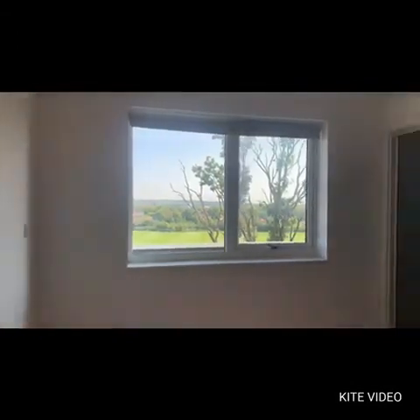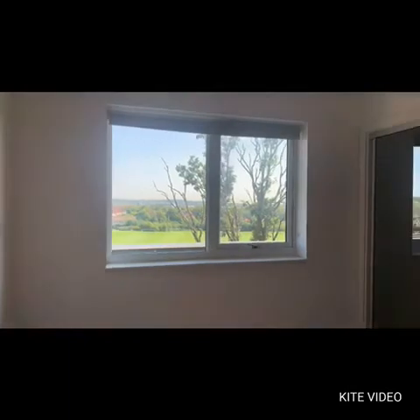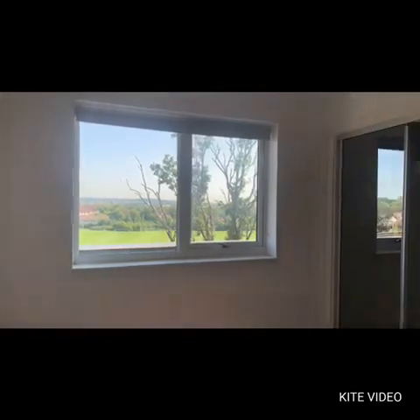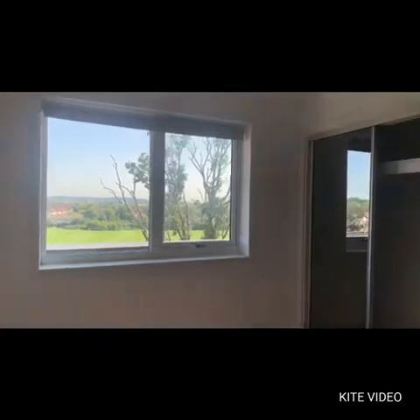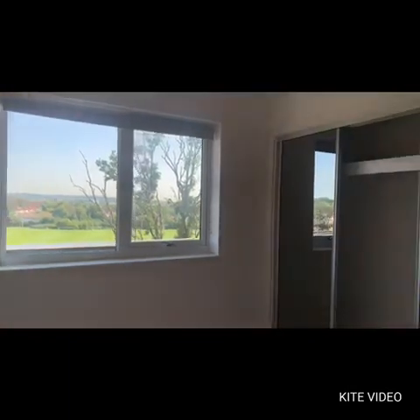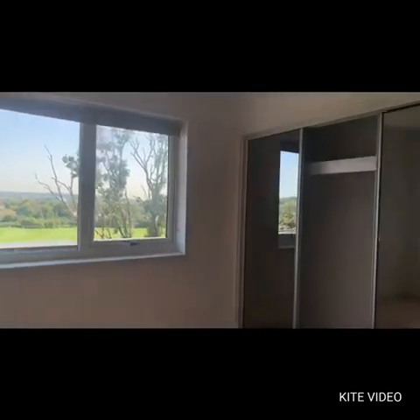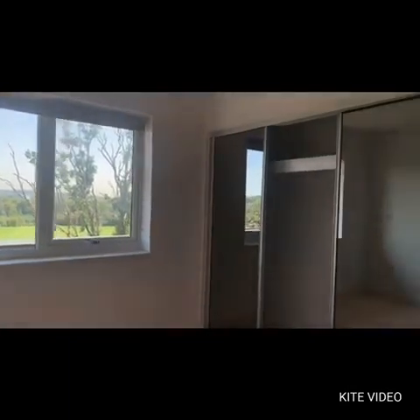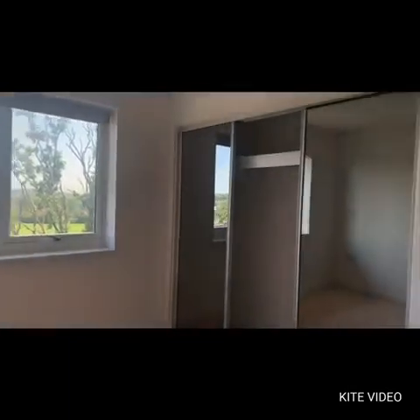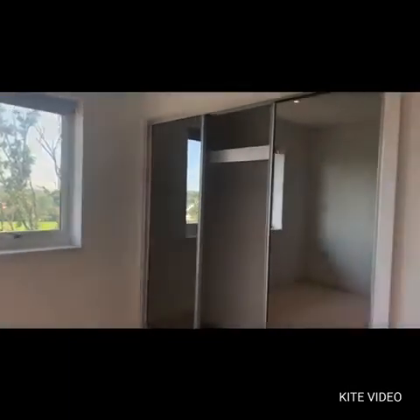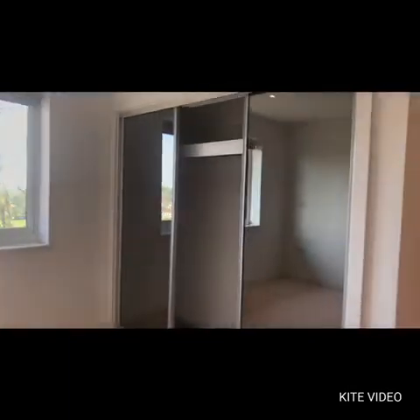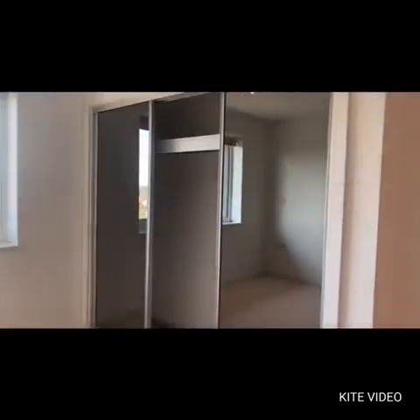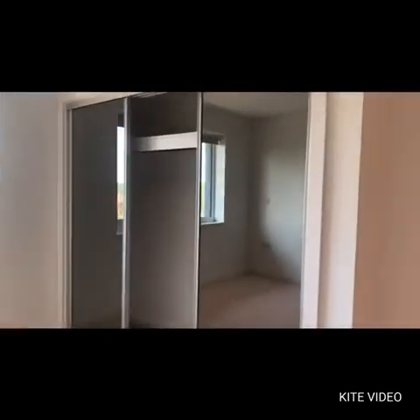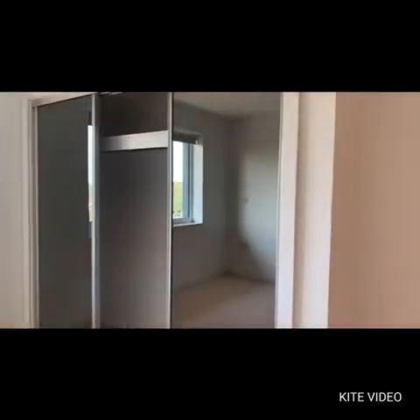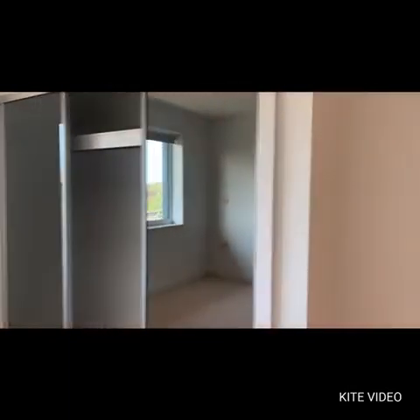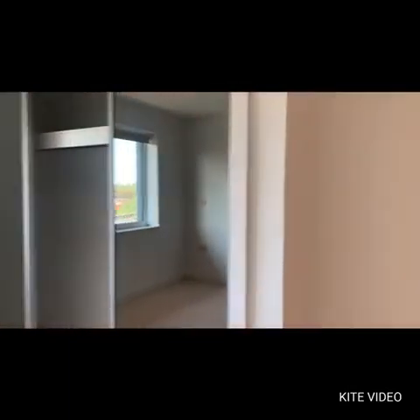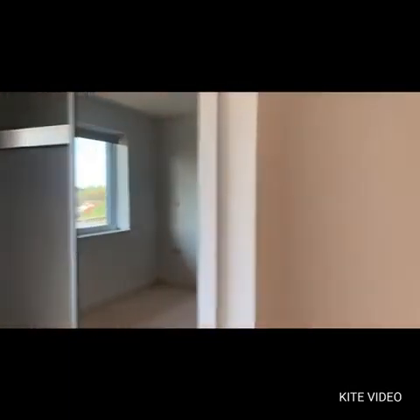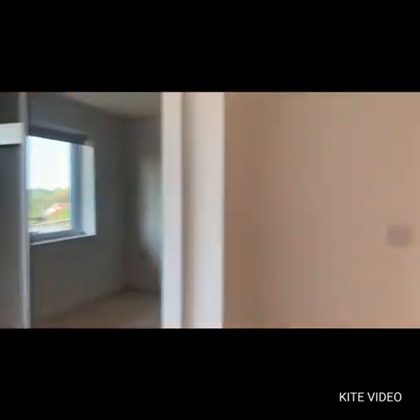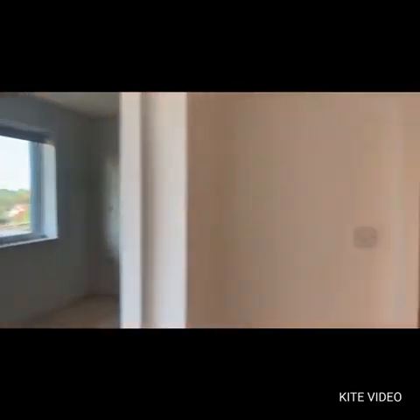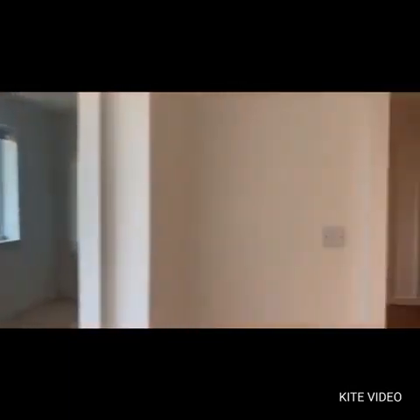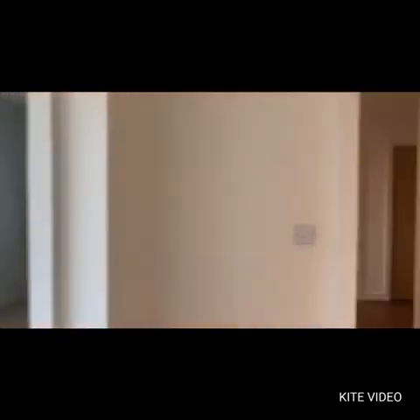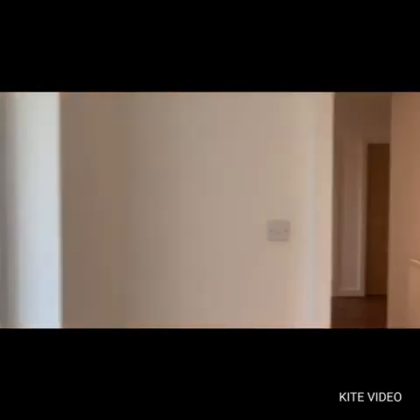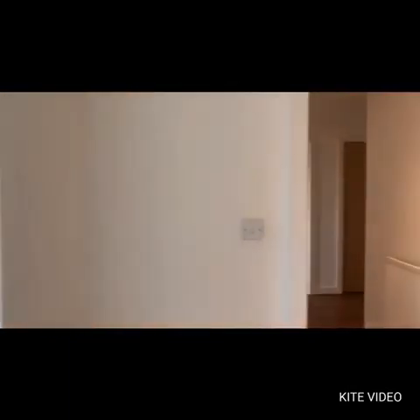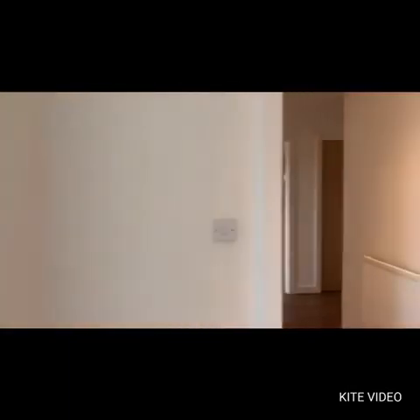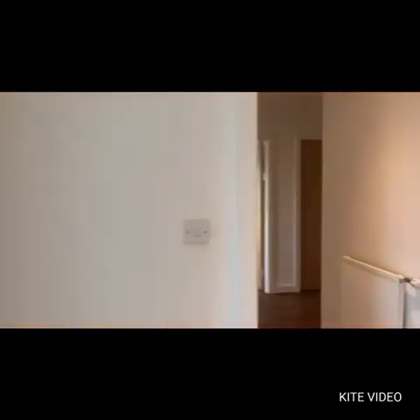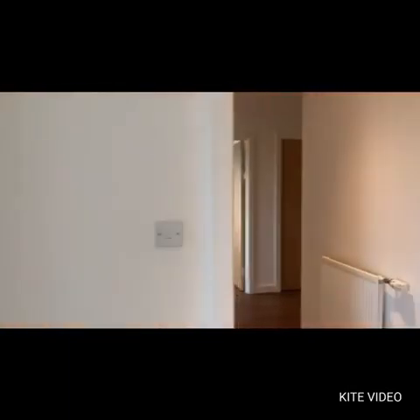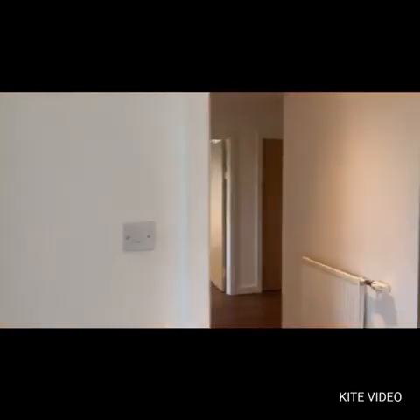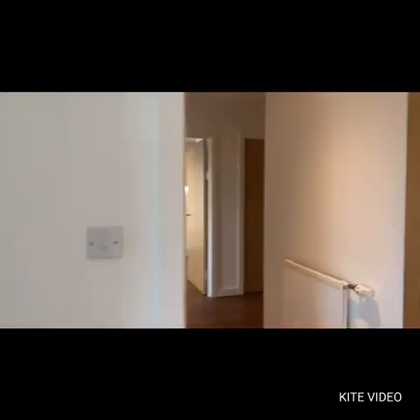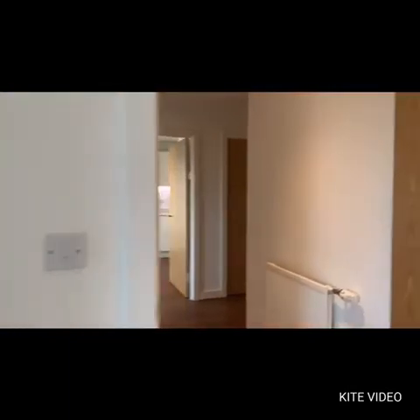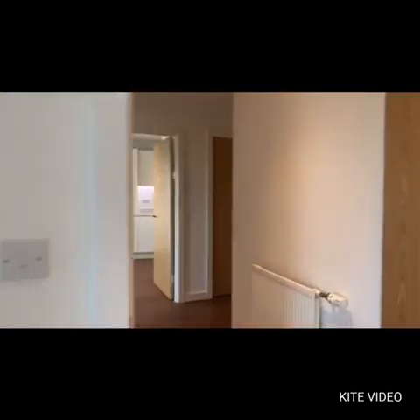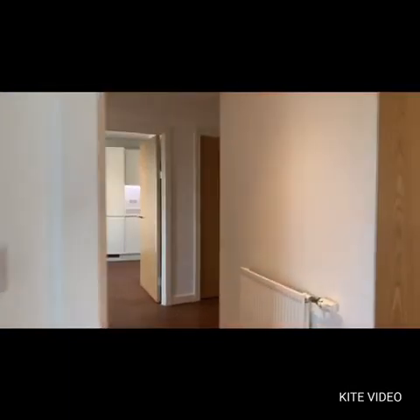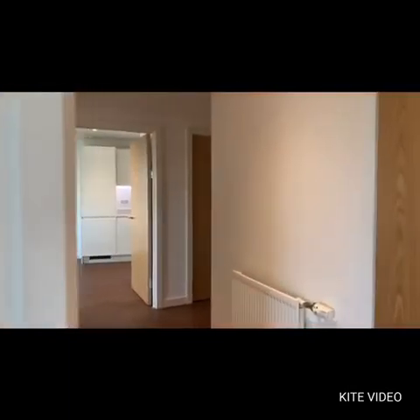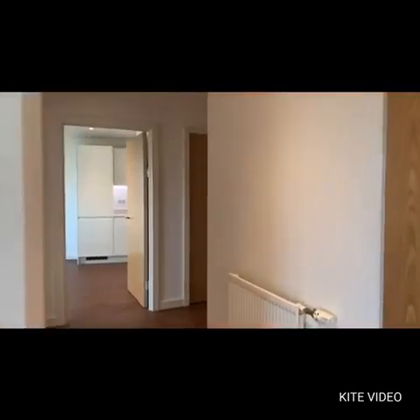The property is available now to view, so give us a call to arrange an internal inspection. Many thanks.